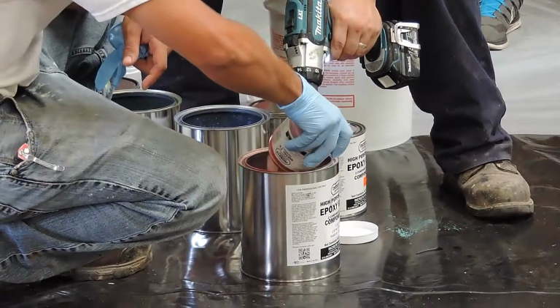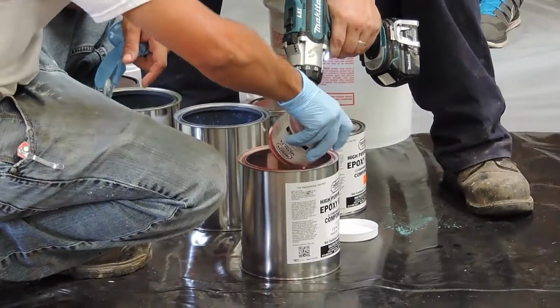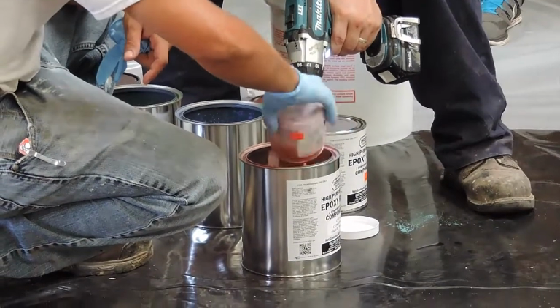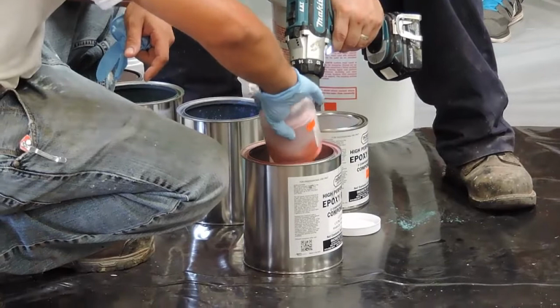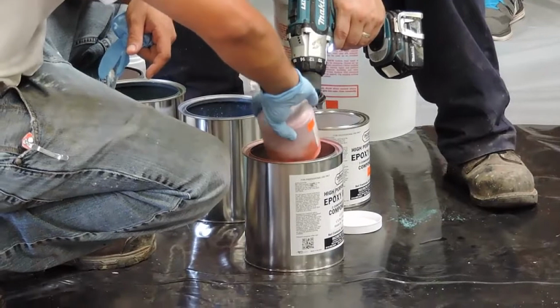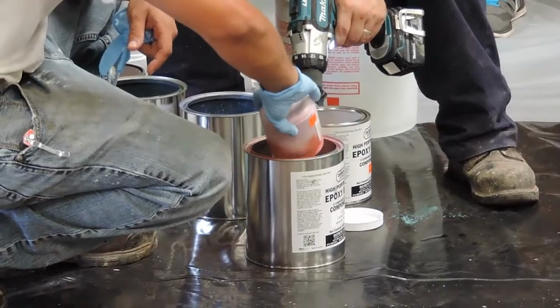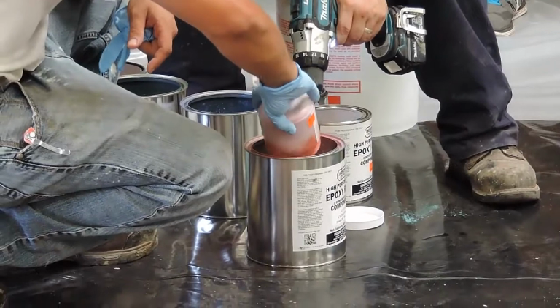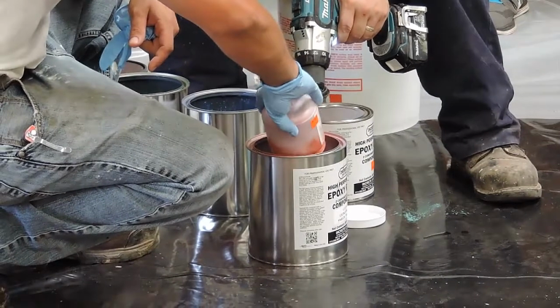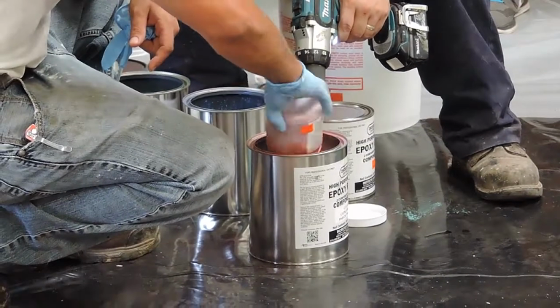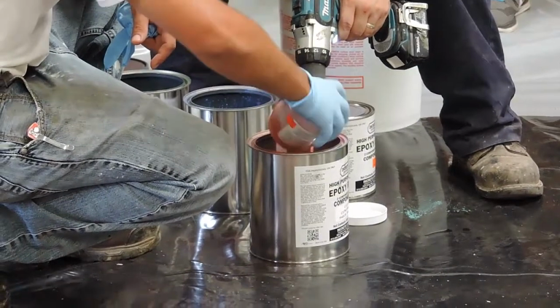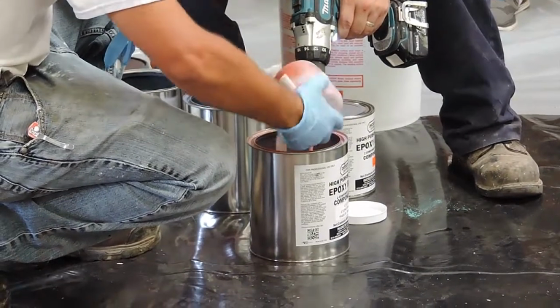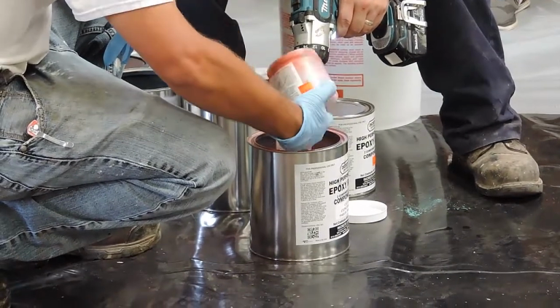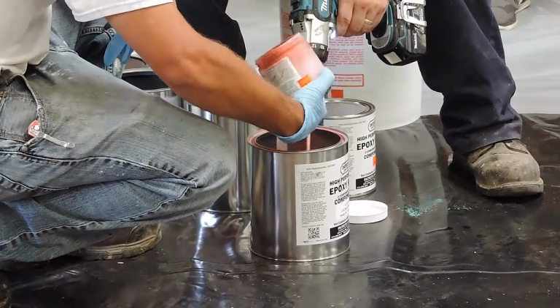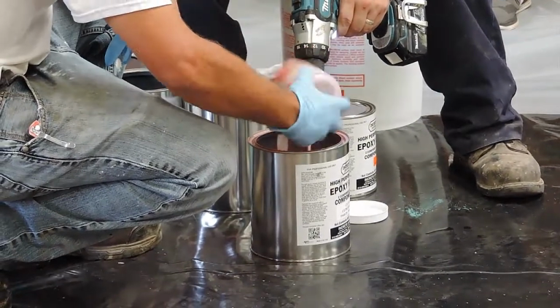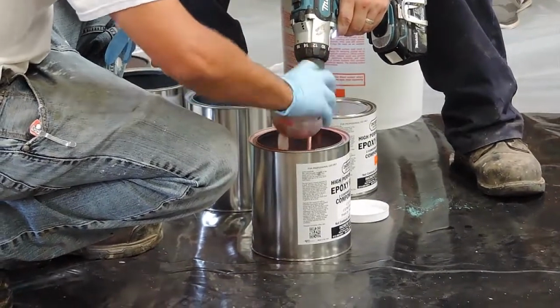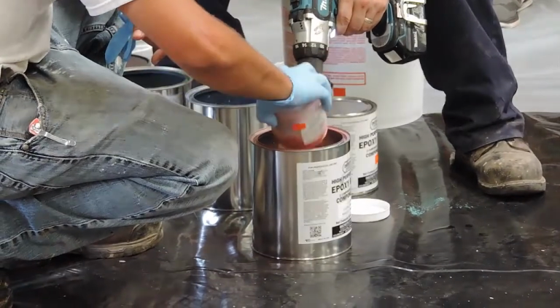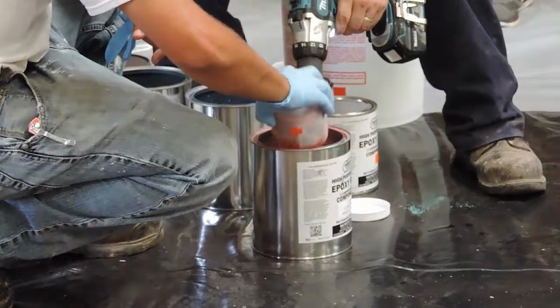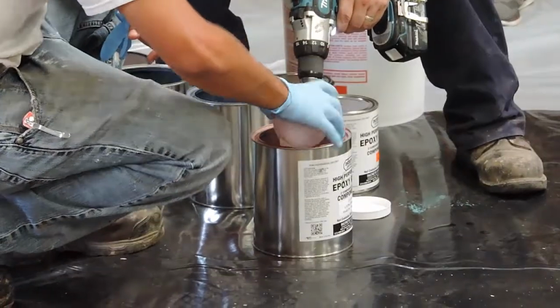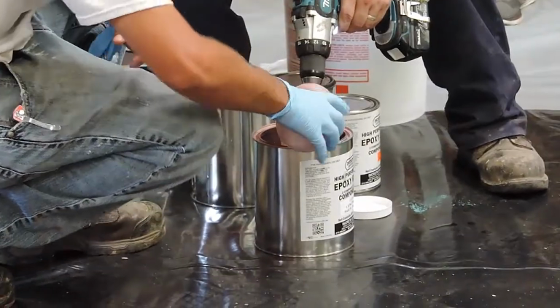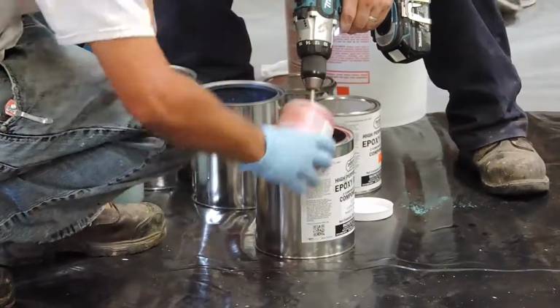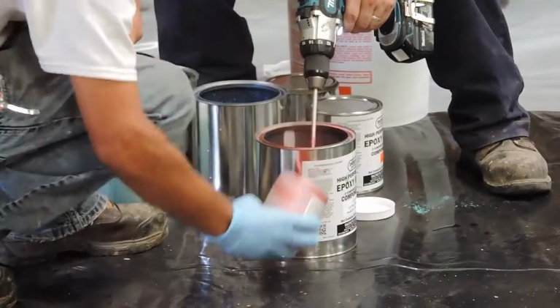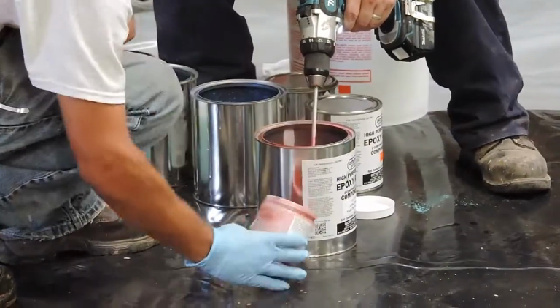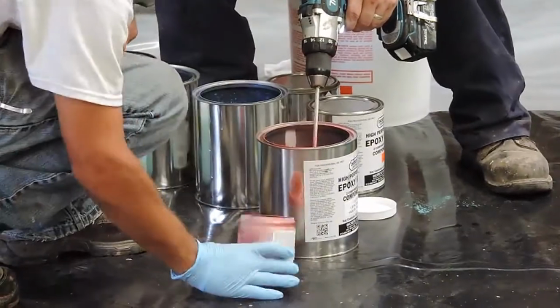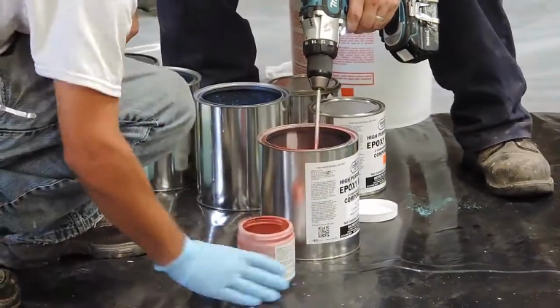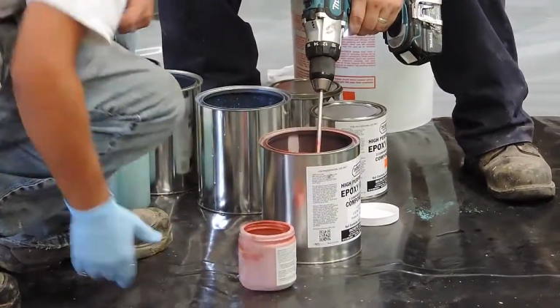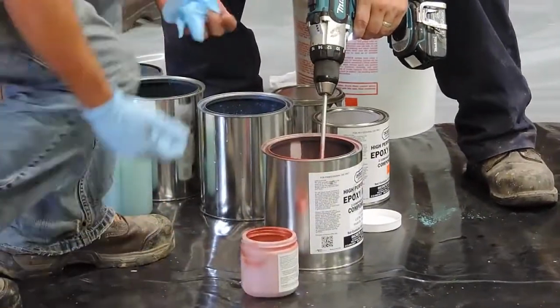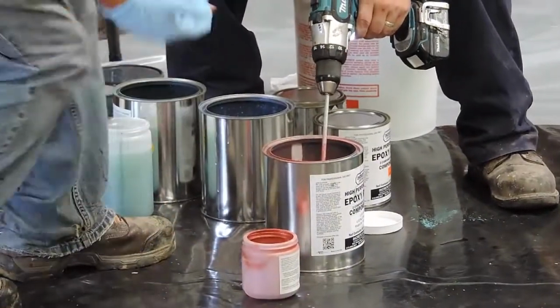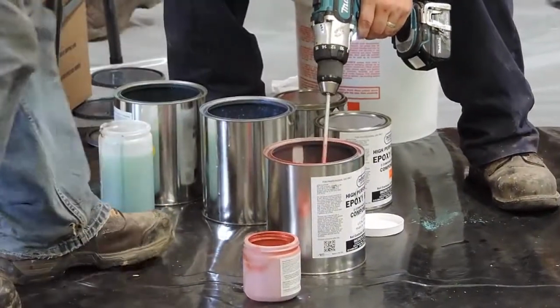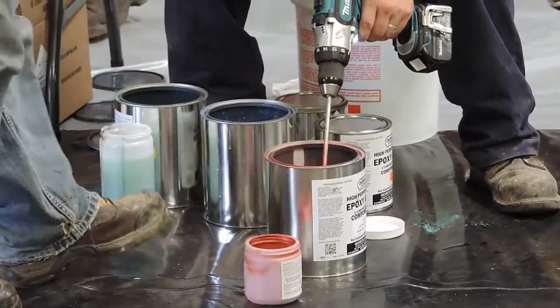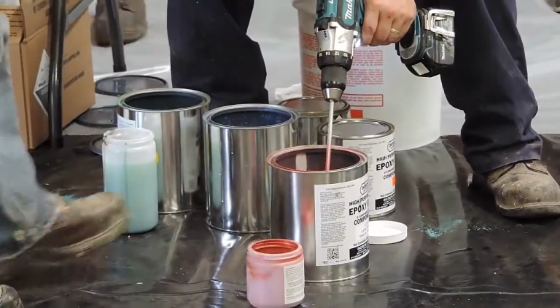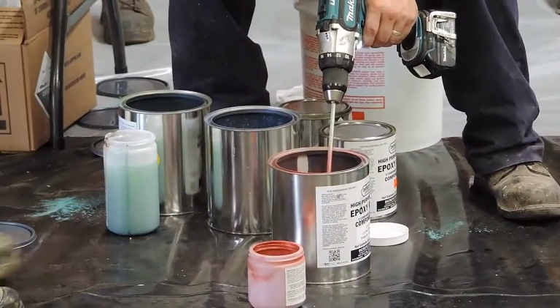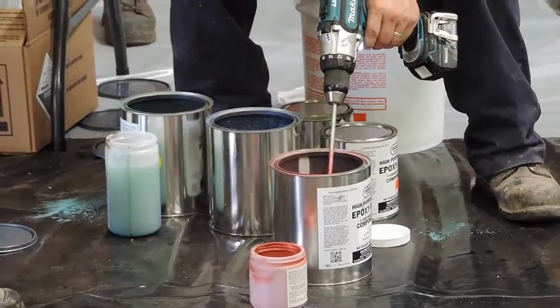These come dosed for a one-gallon or a three-gallon kit, which is a quart bottle.